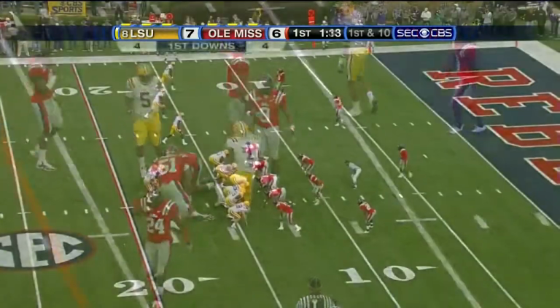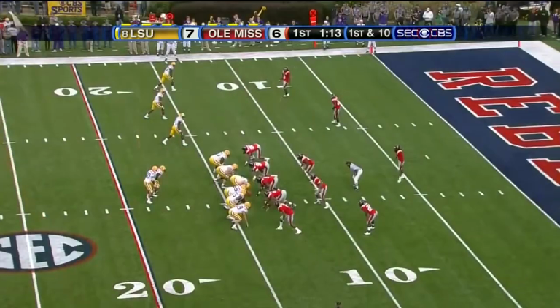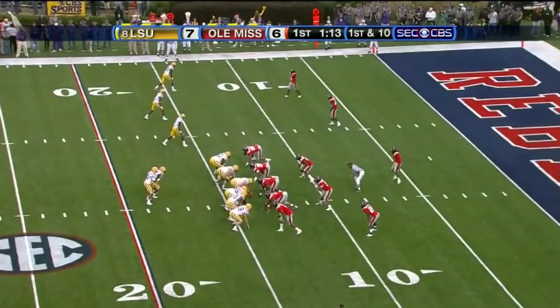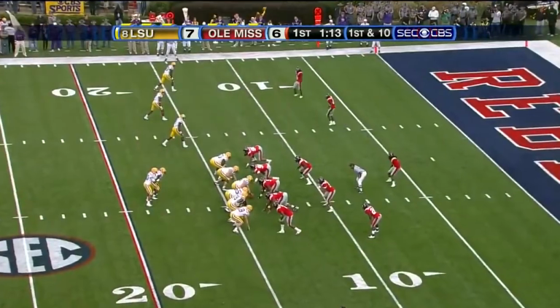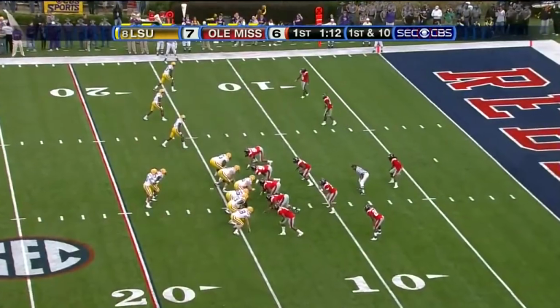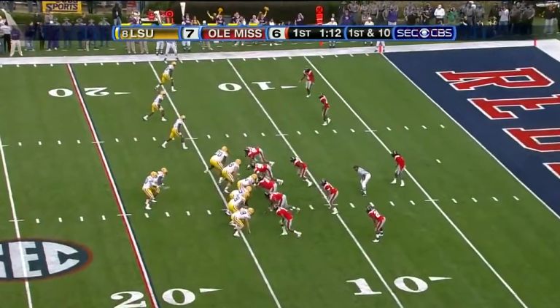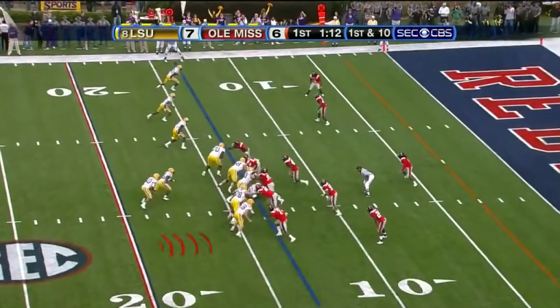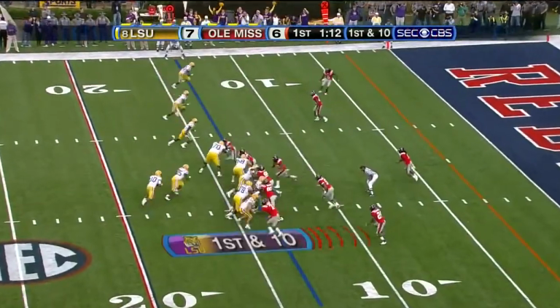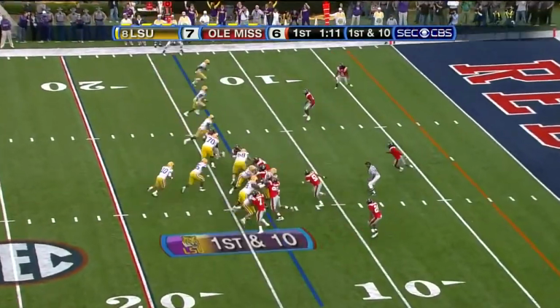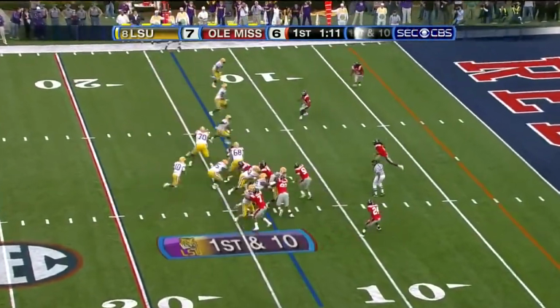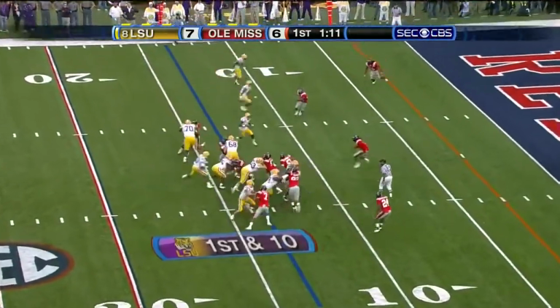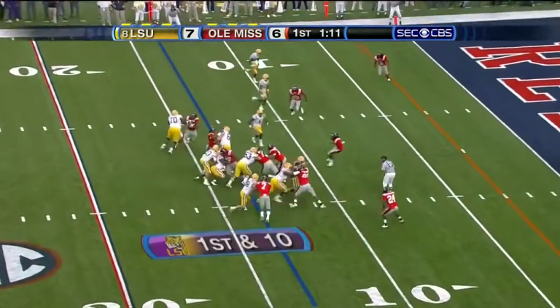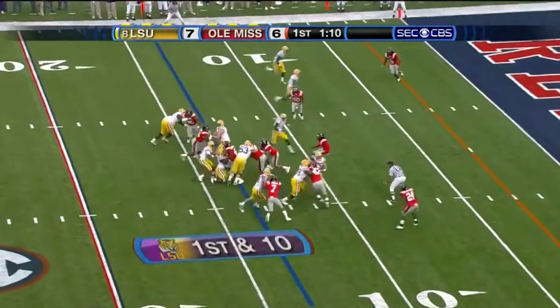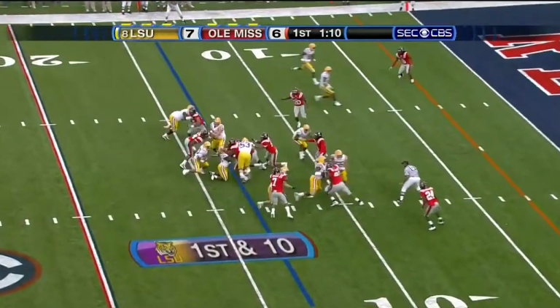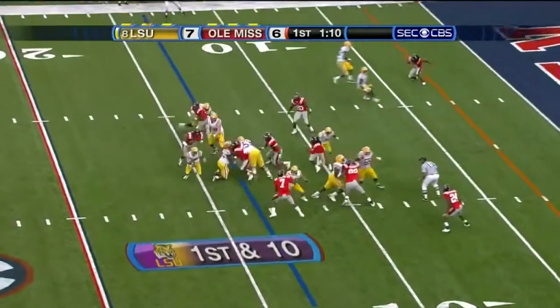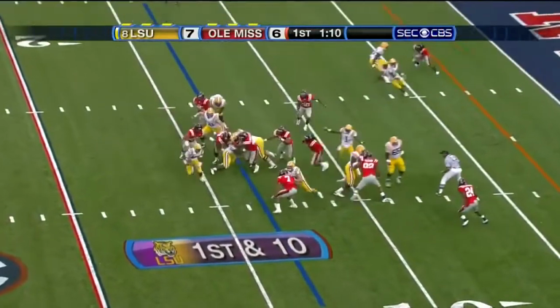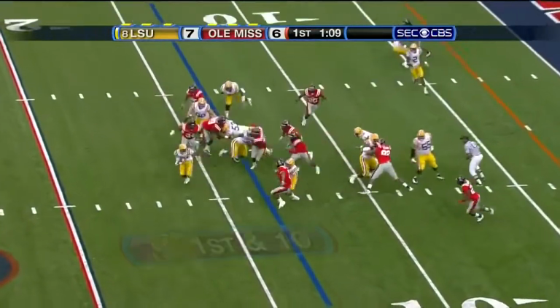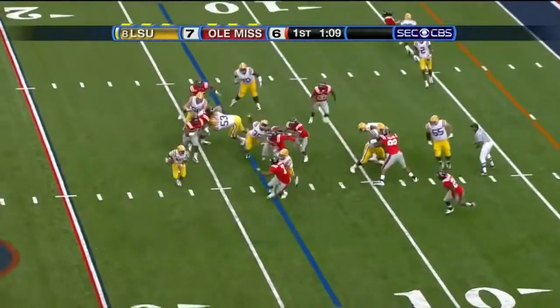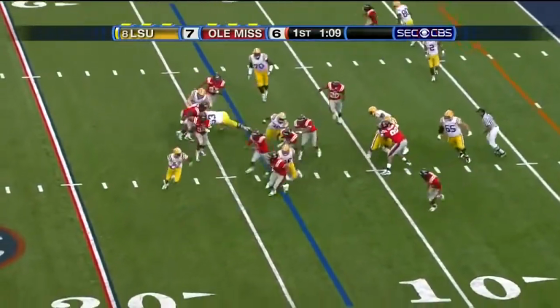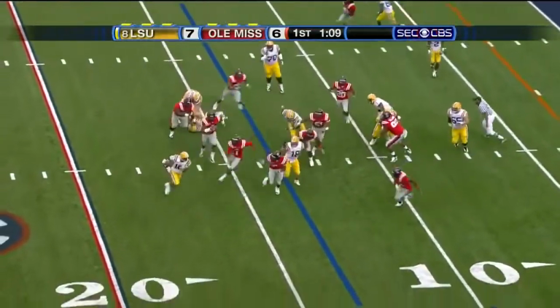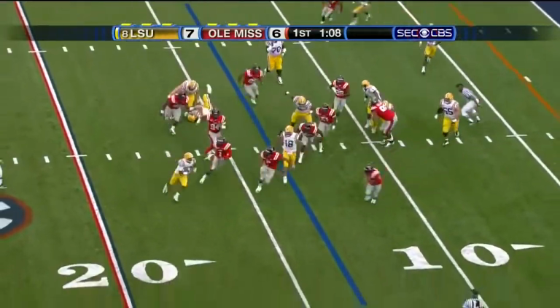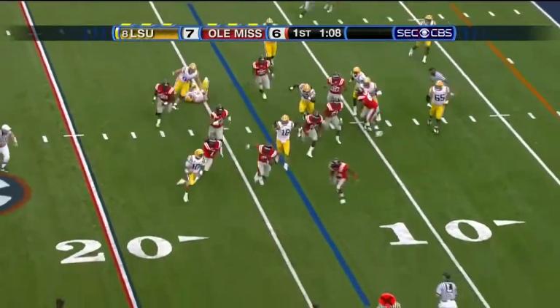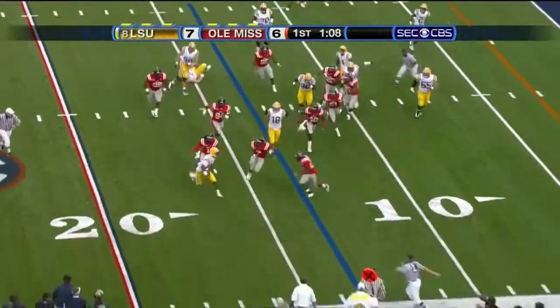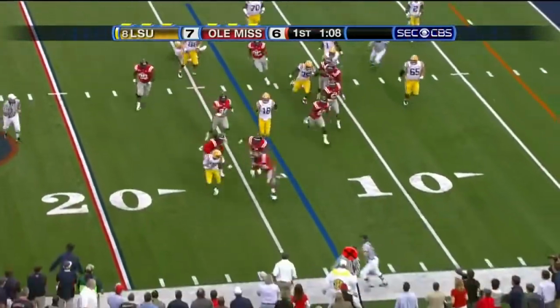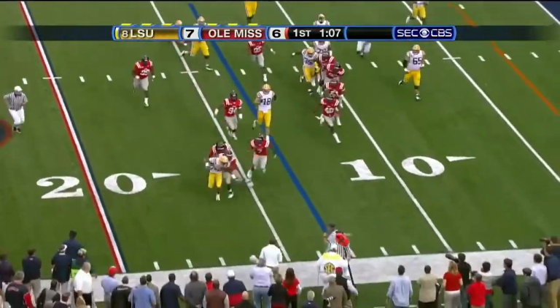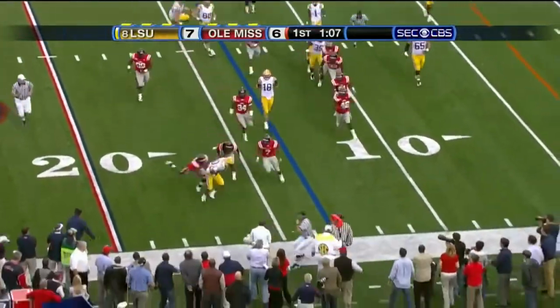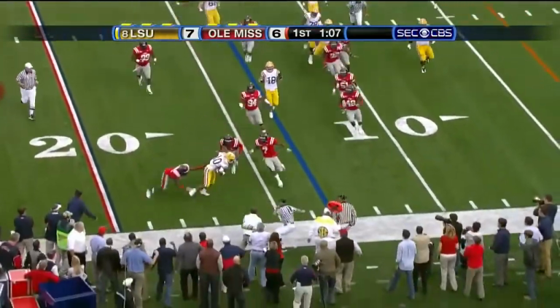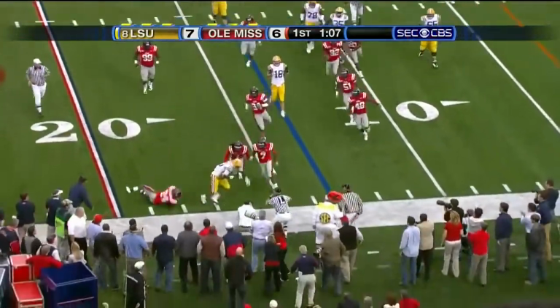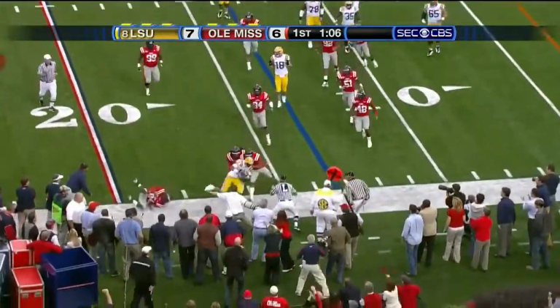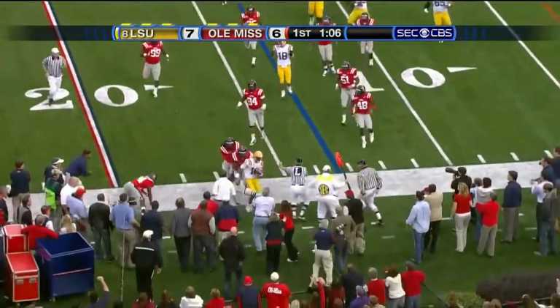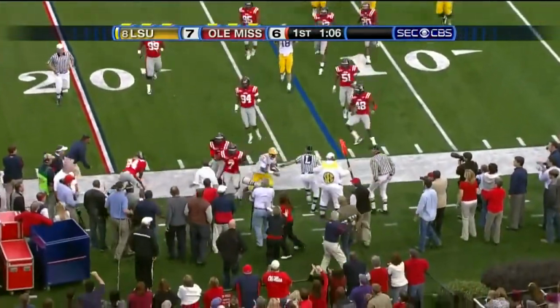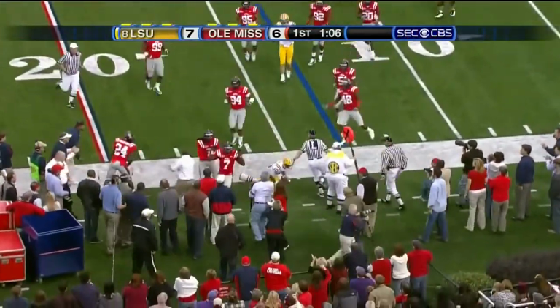The two starters. Shepard at quarterback. Bounces to the right, and not very far.